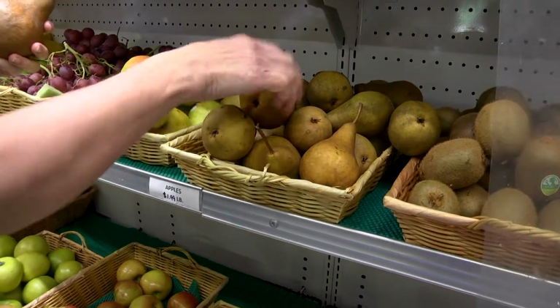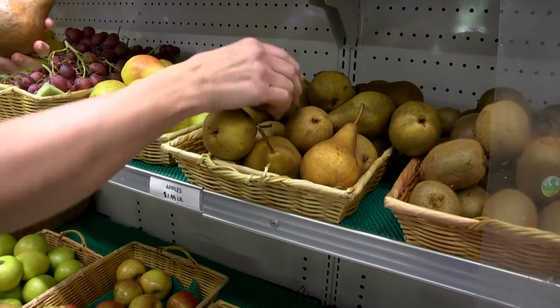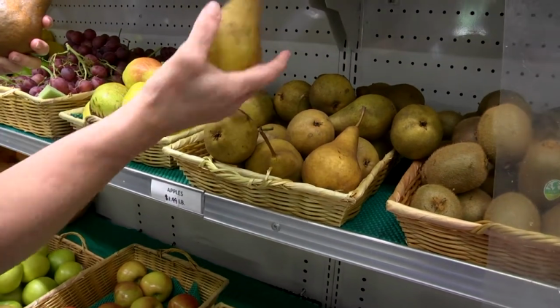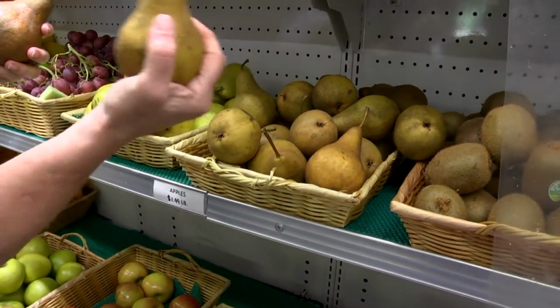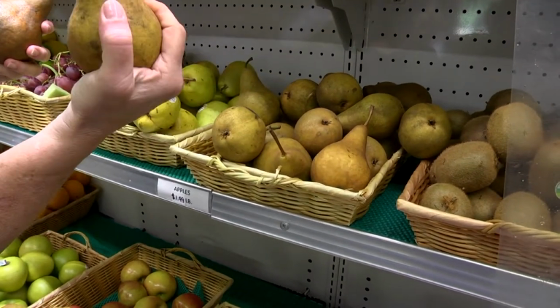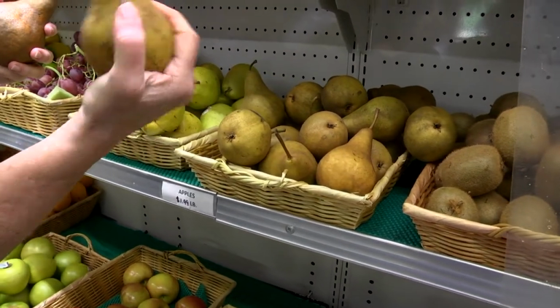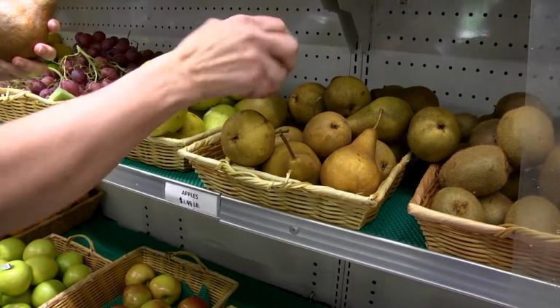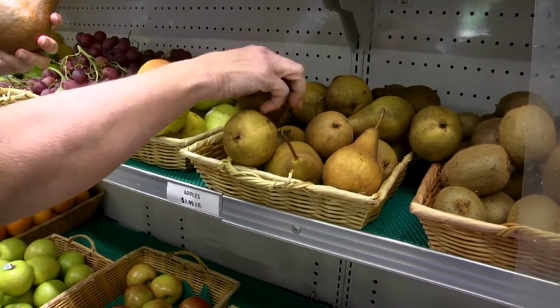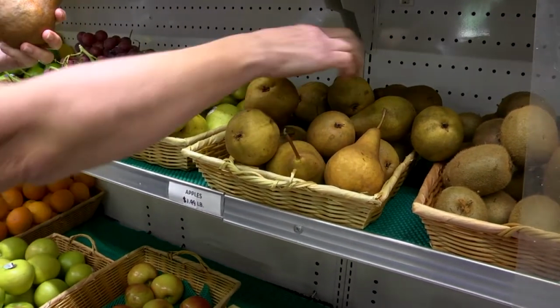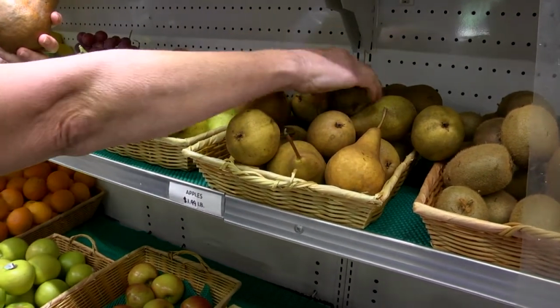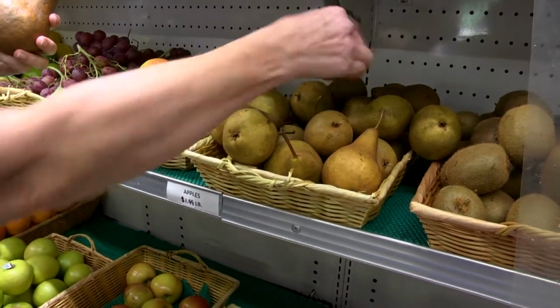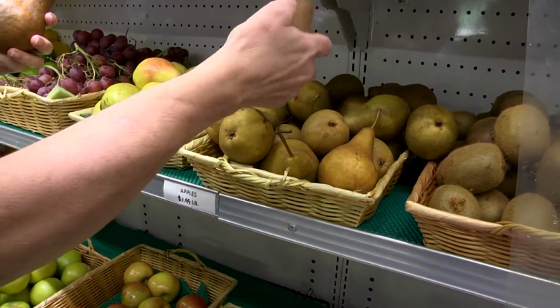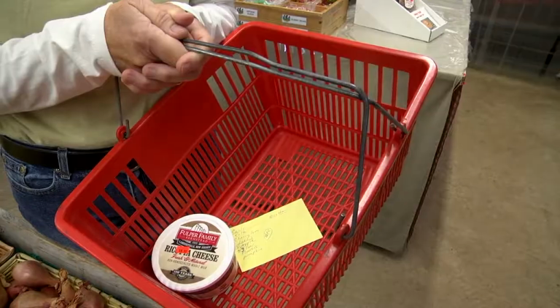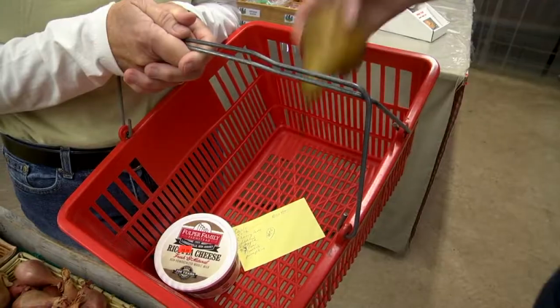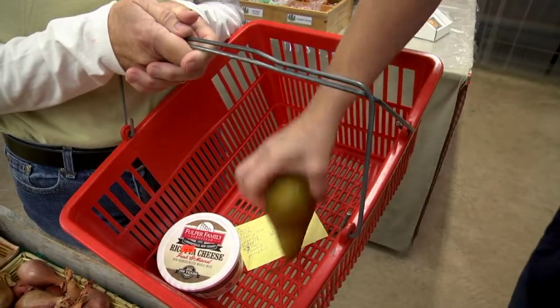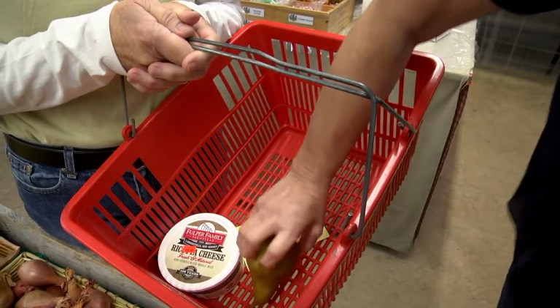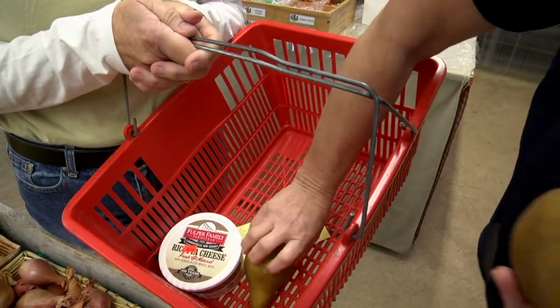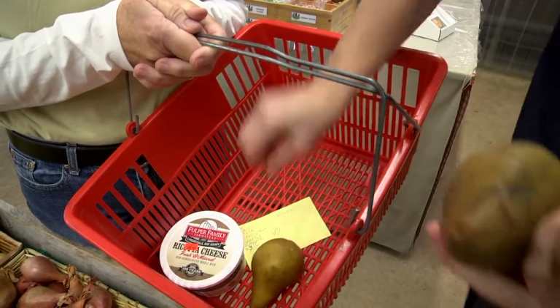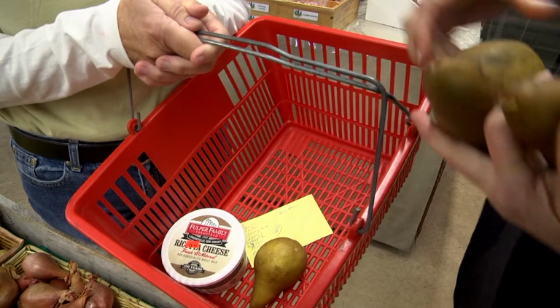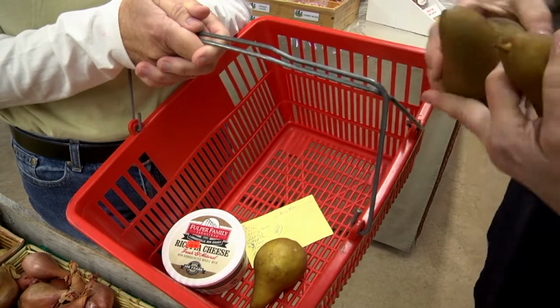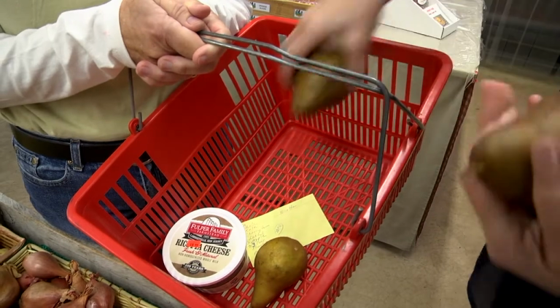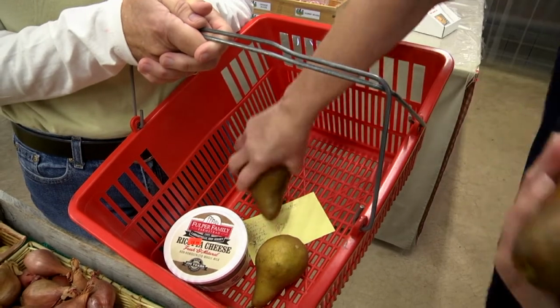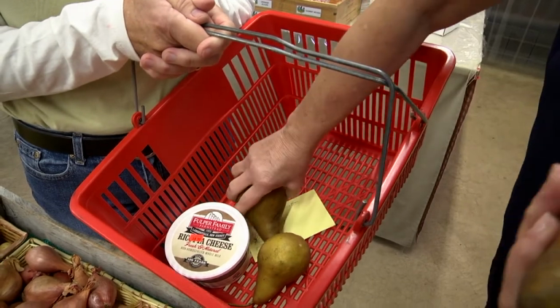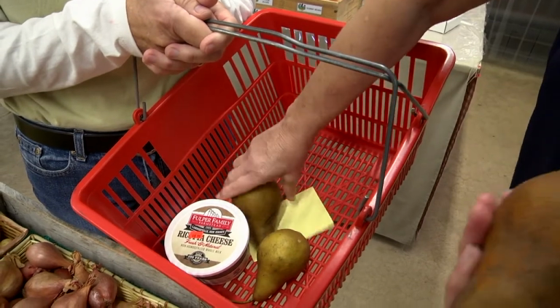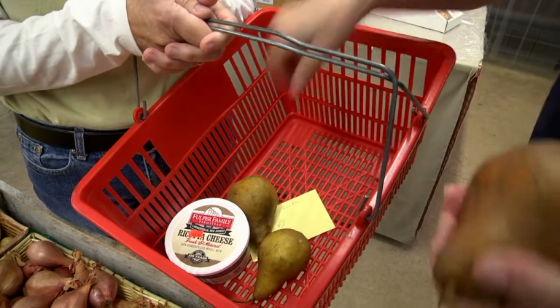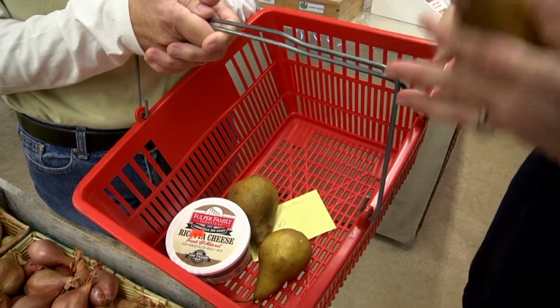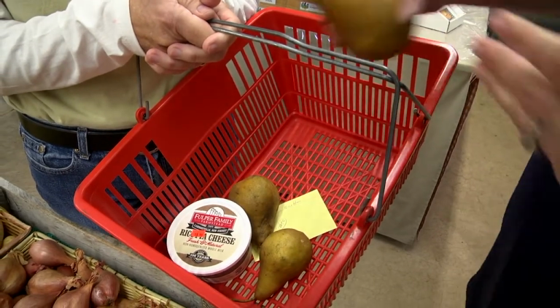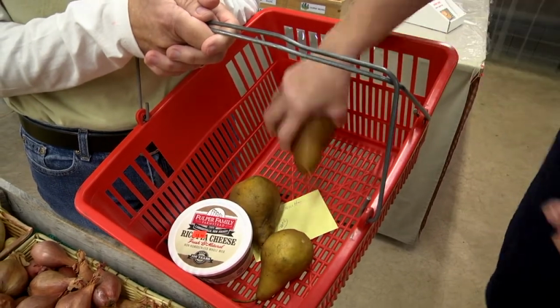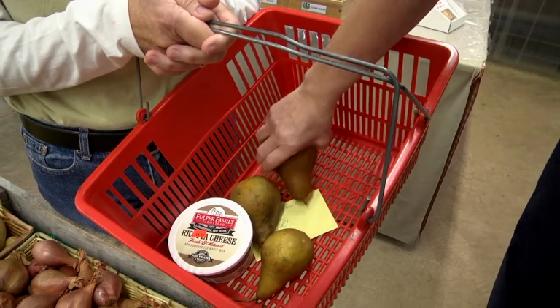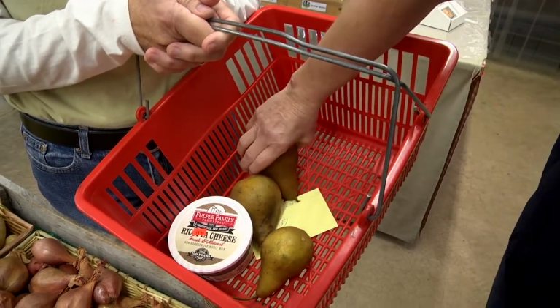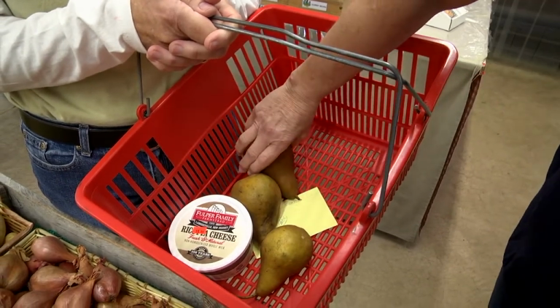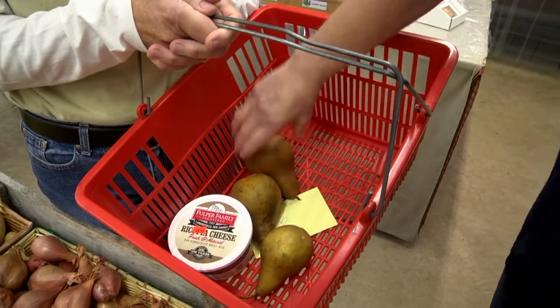All the pears and apples come from locally-sourced Milik Farm in Oldwick. Great variety. Great freshness.